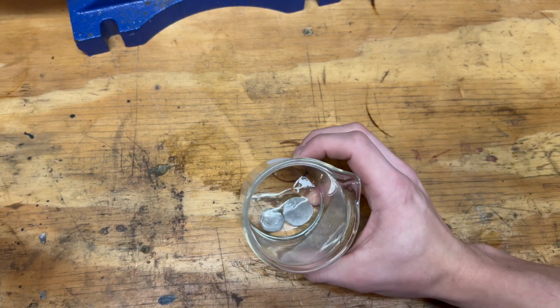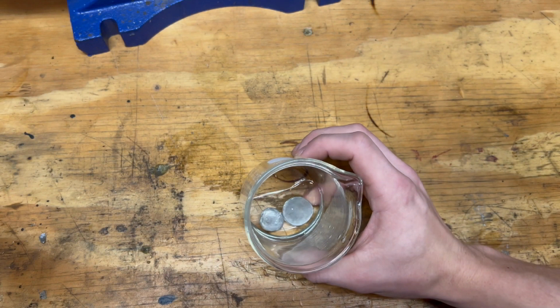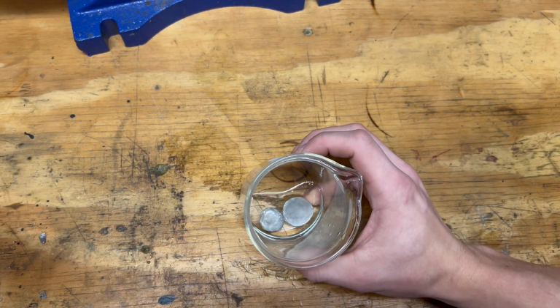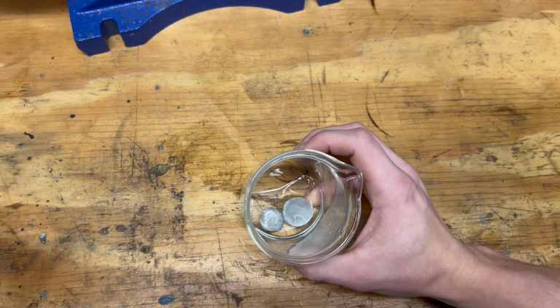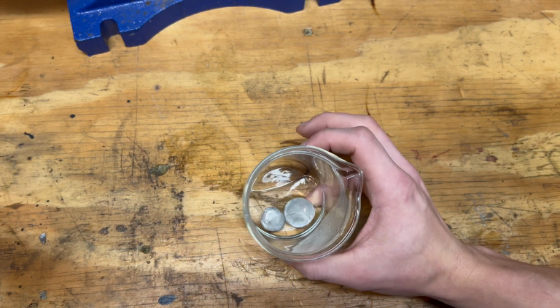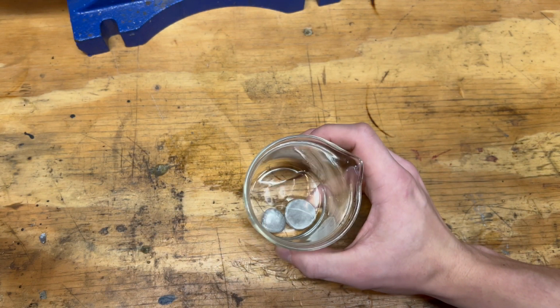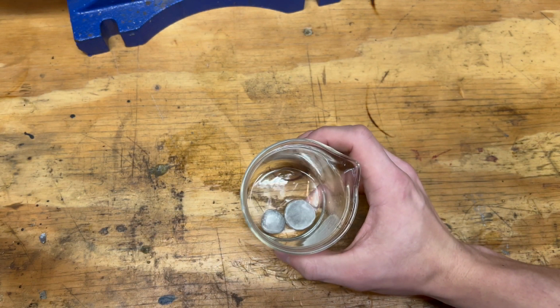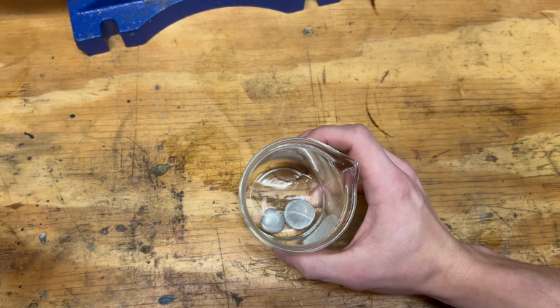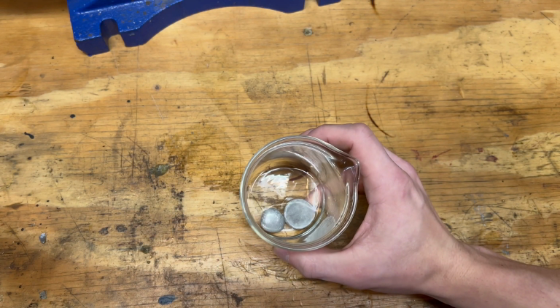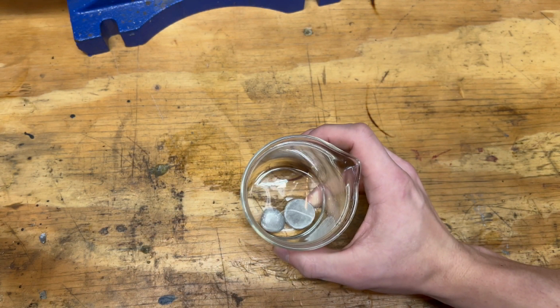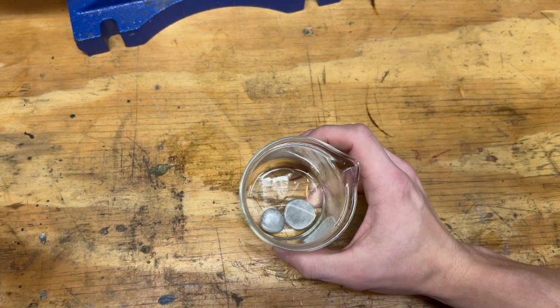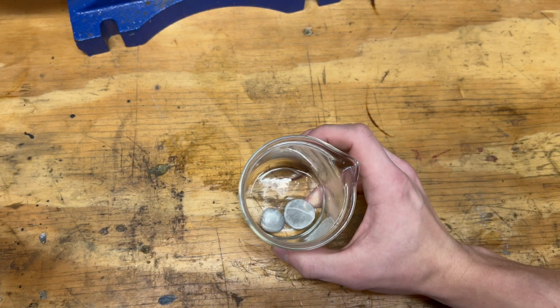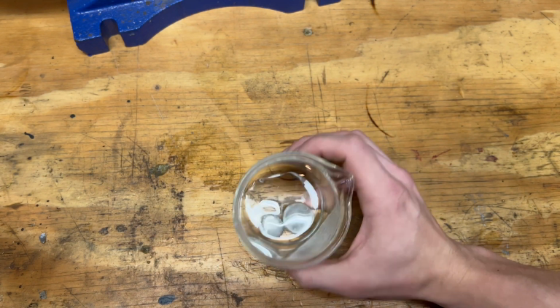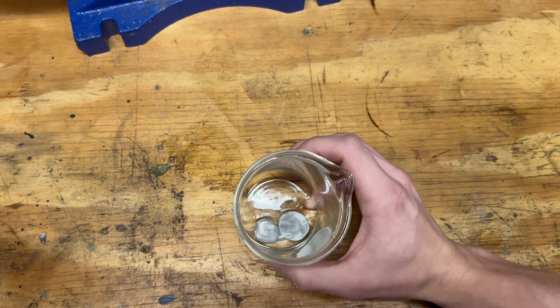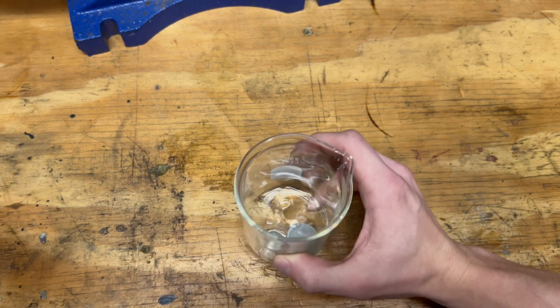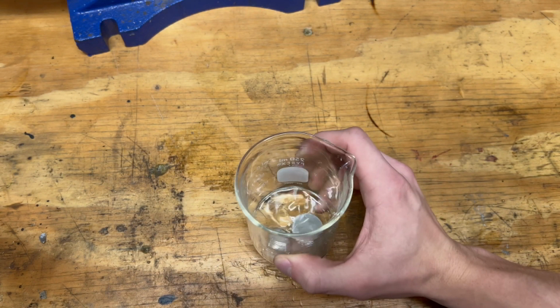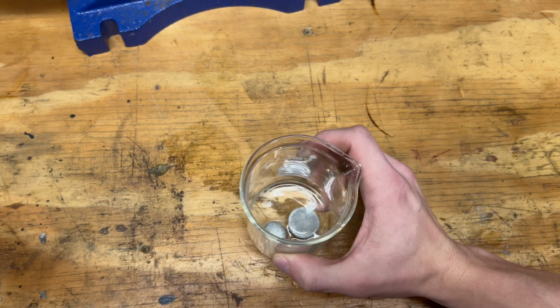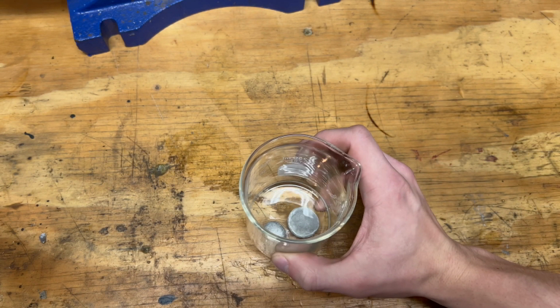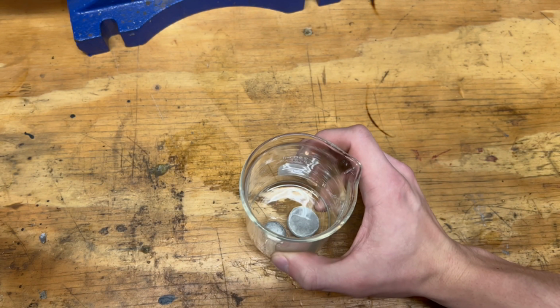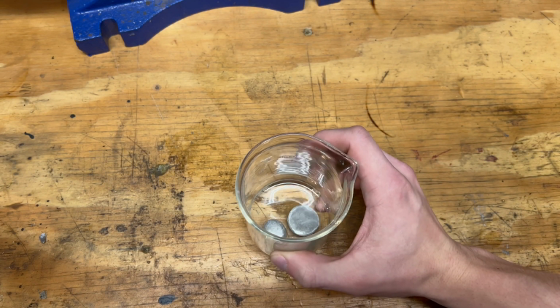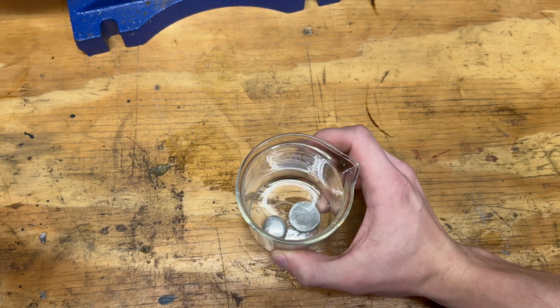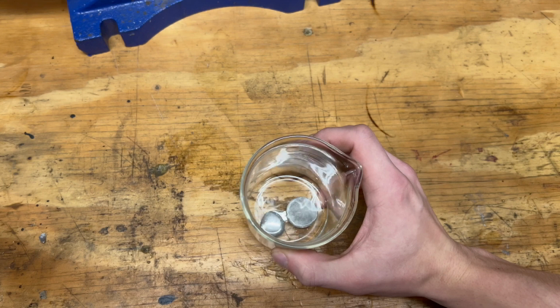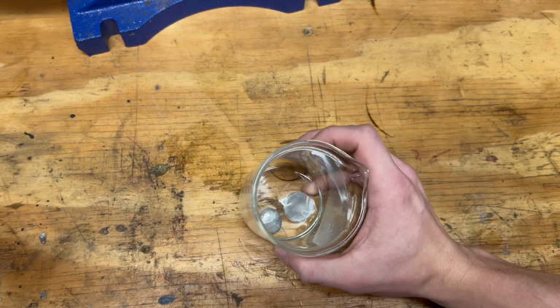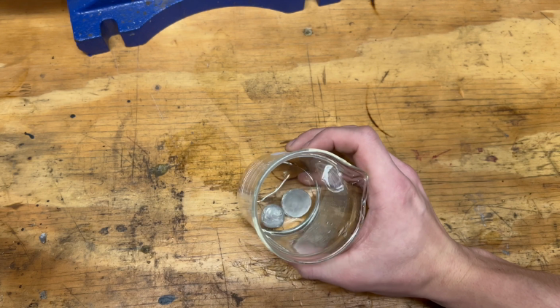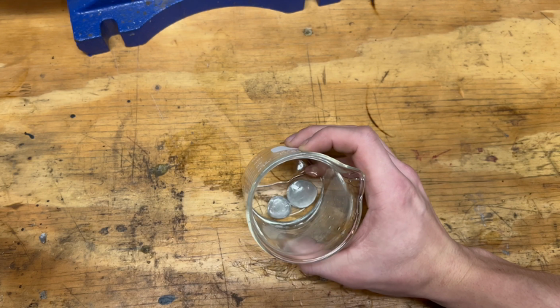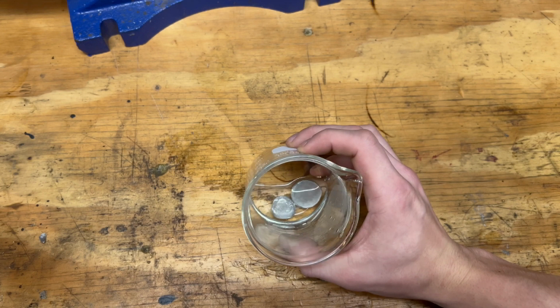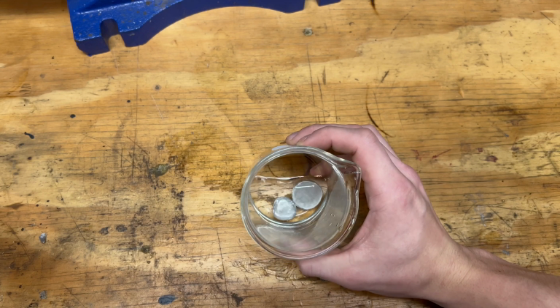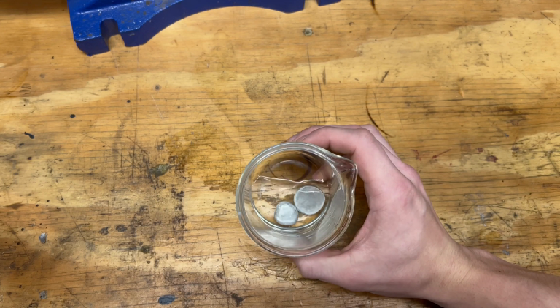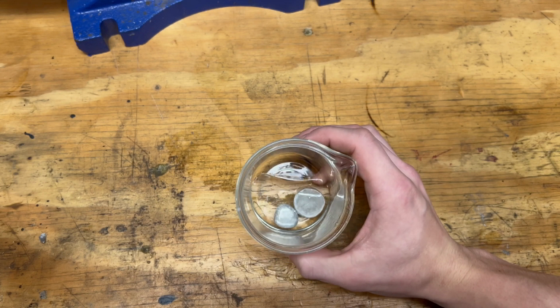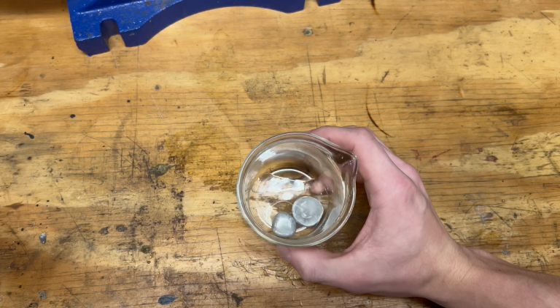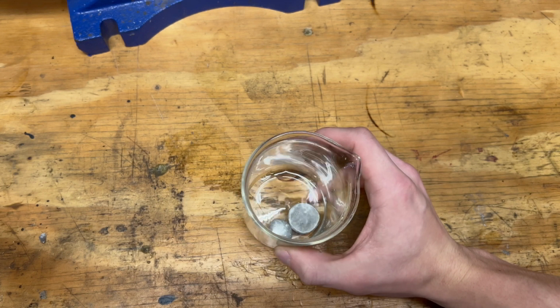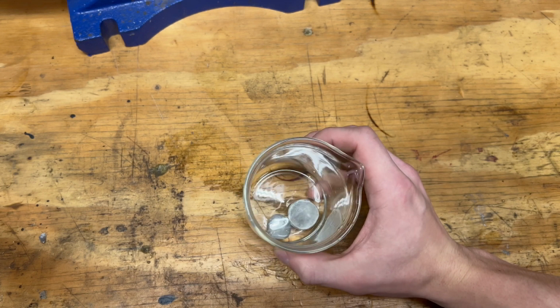After some time the acid has dissolved the top skin. Let's dump off the acid and wash them and take a look at them up close.